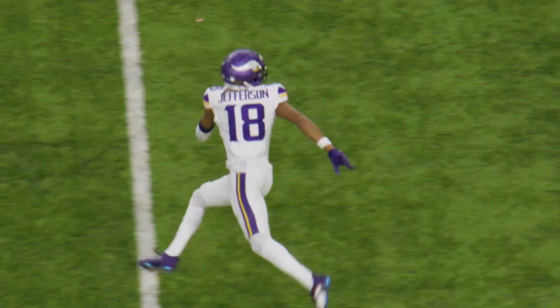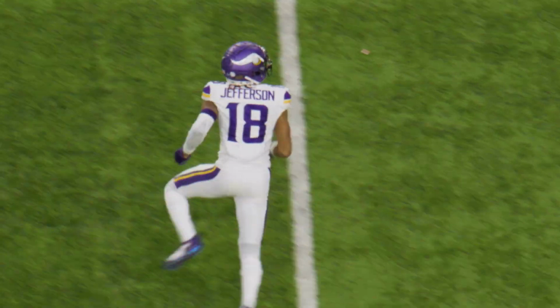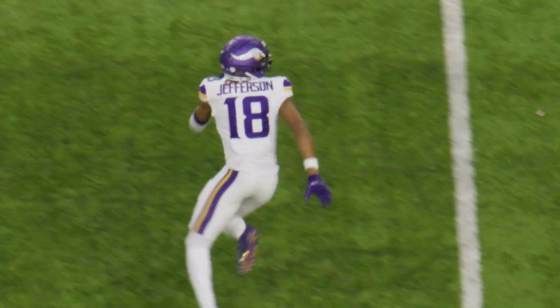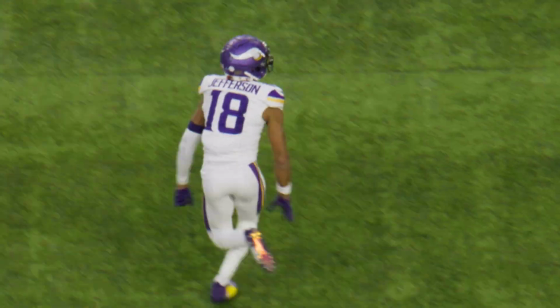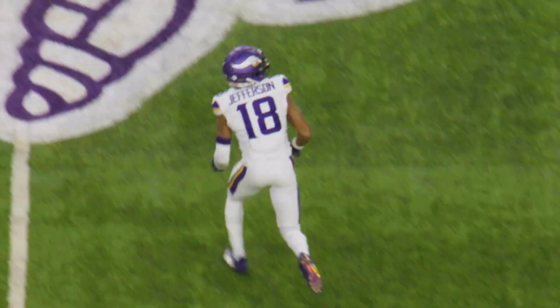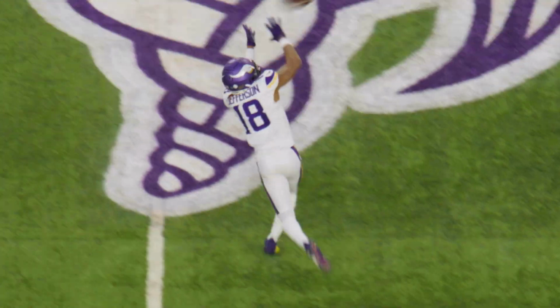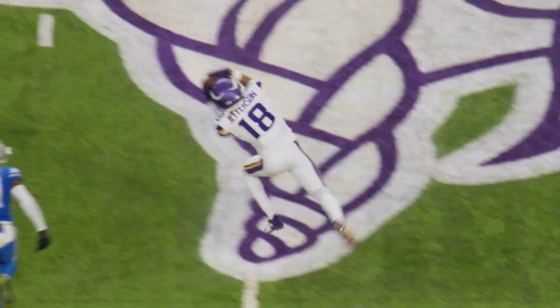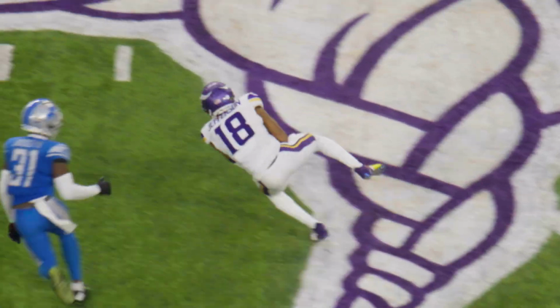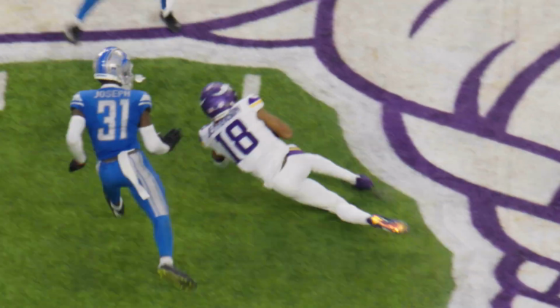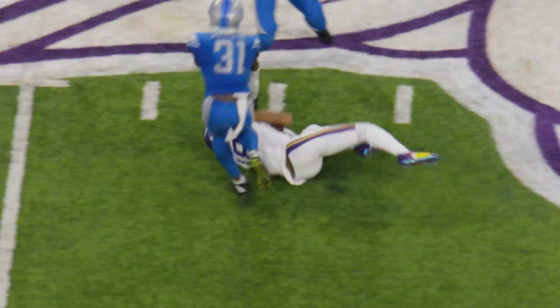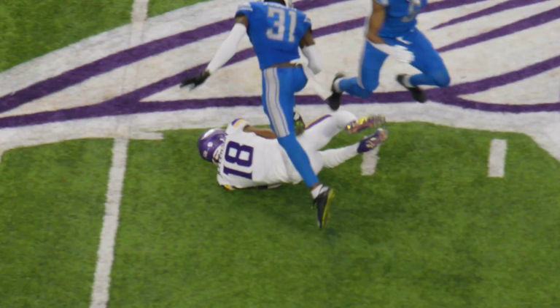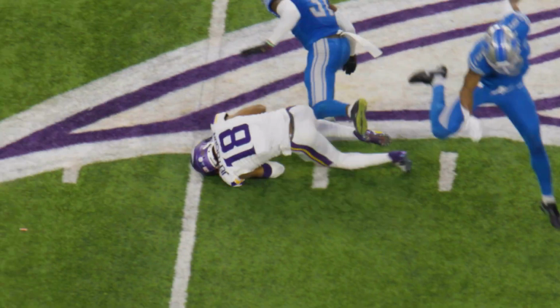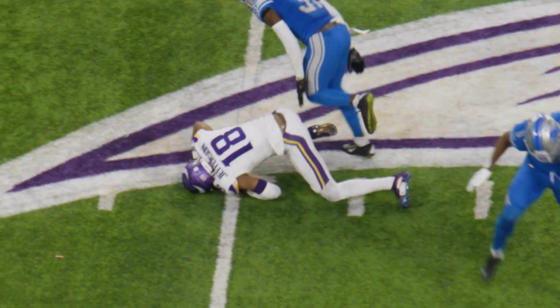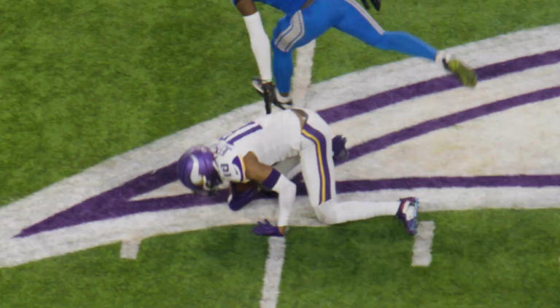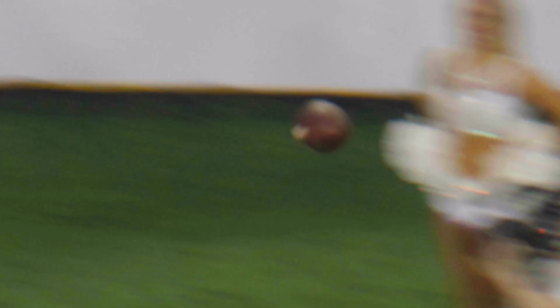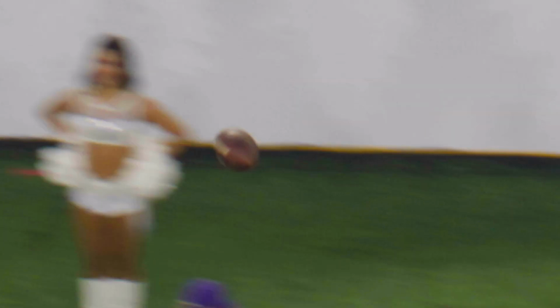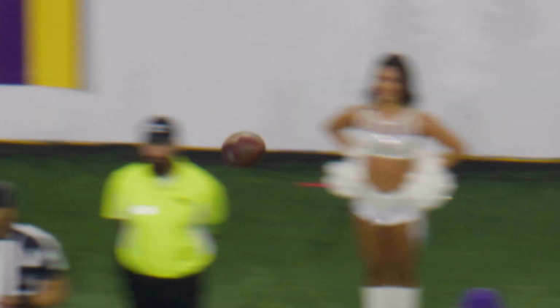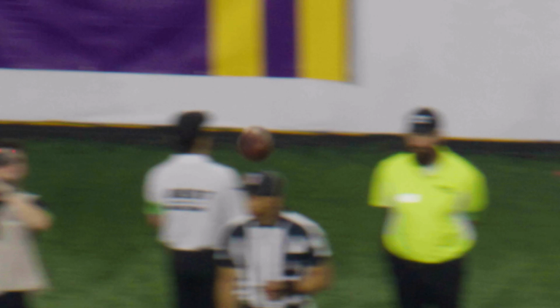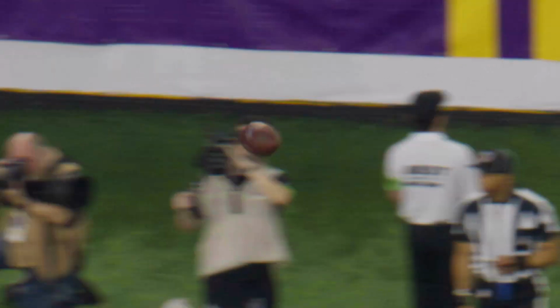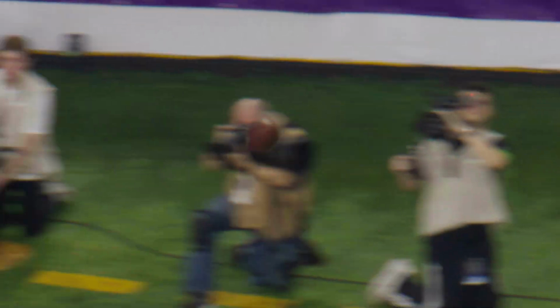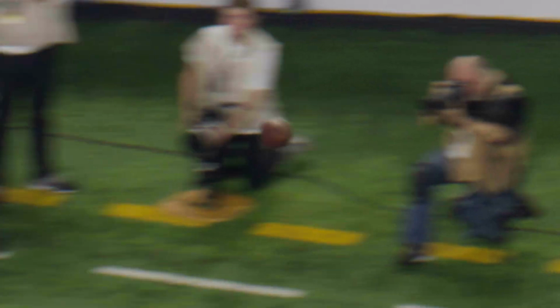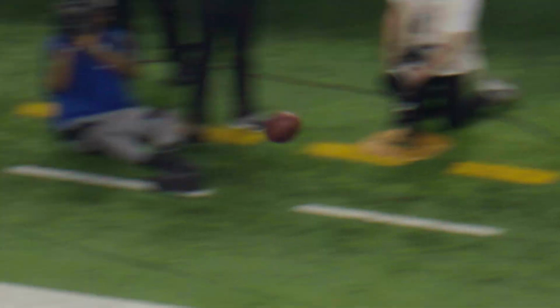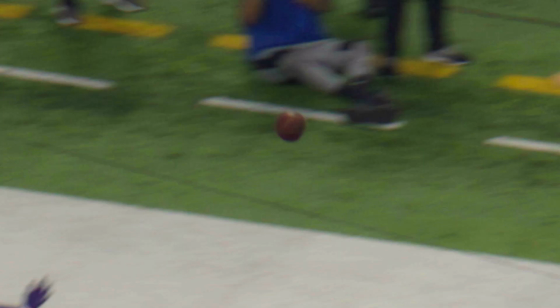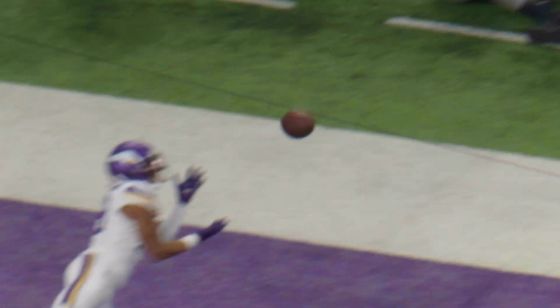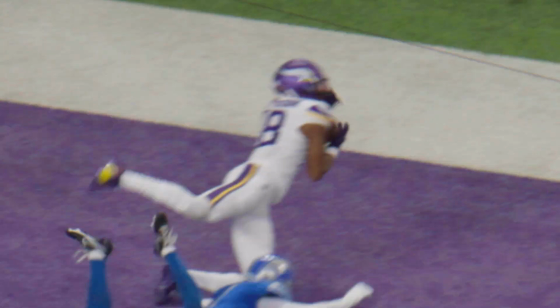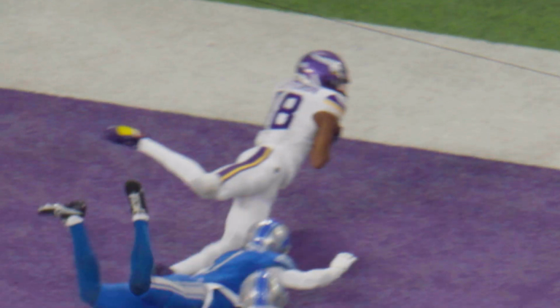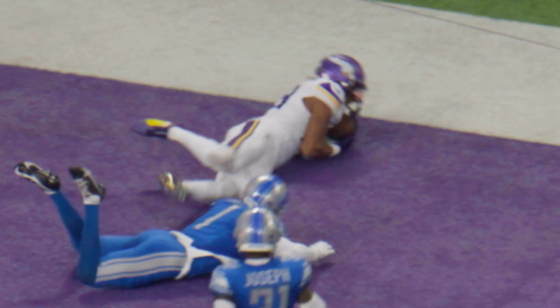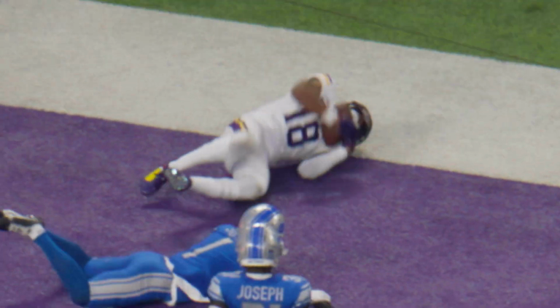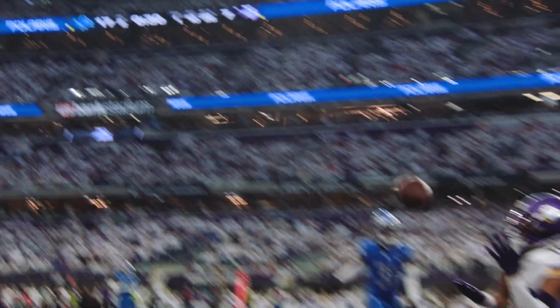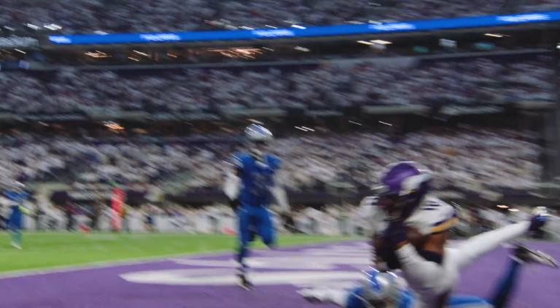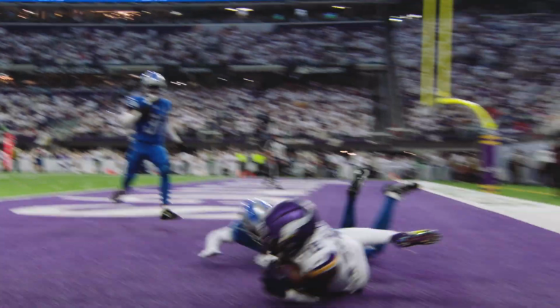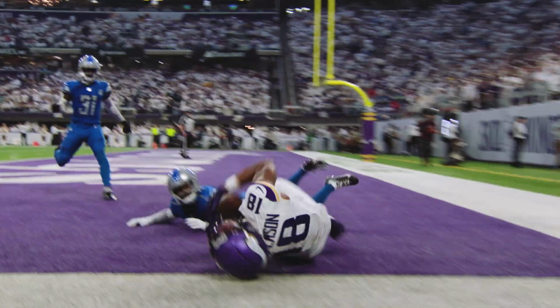Rolls out to the right. Throws to the end zone. Caught and... Touchdown!